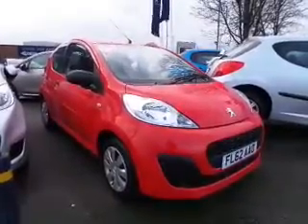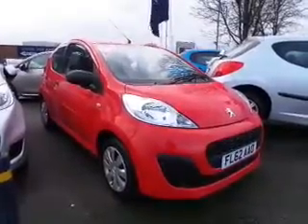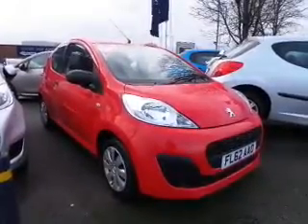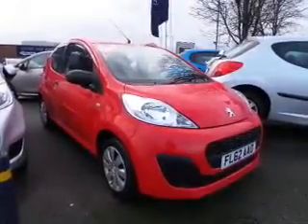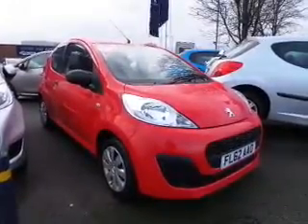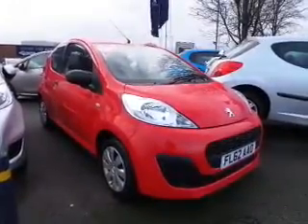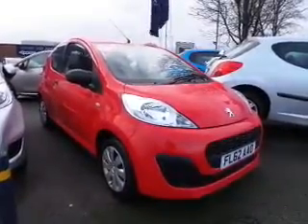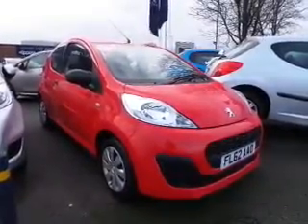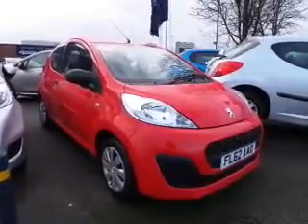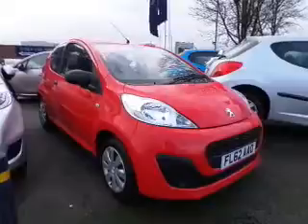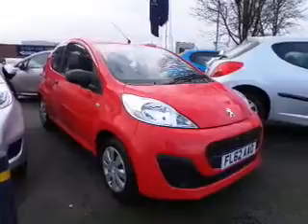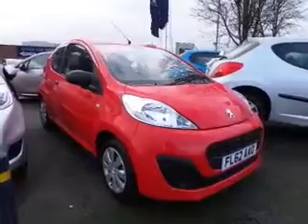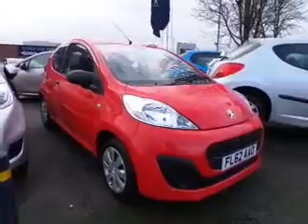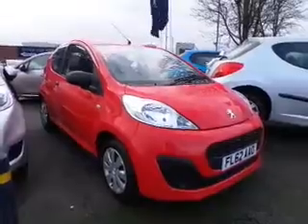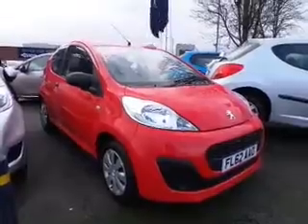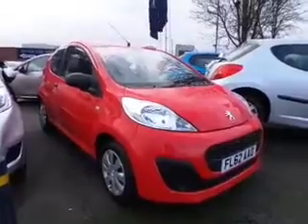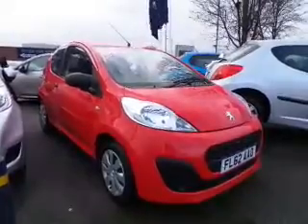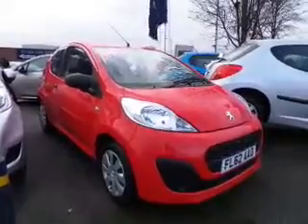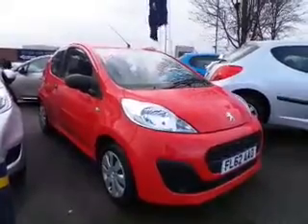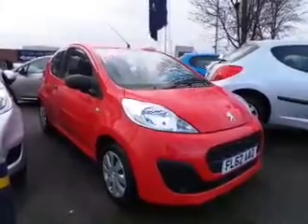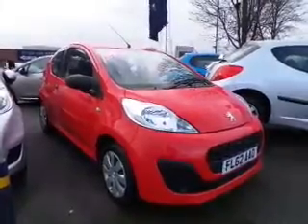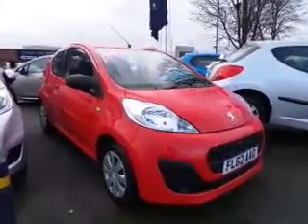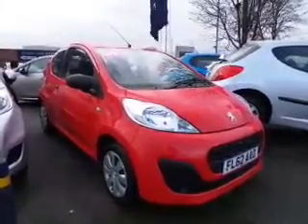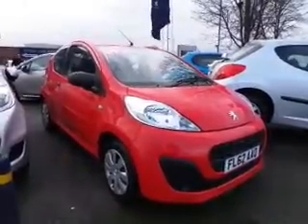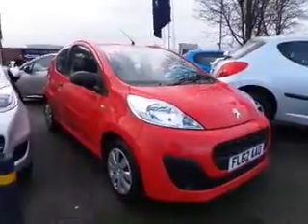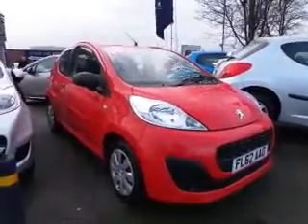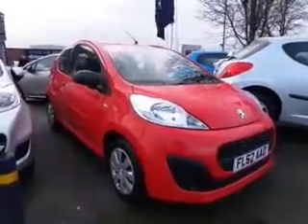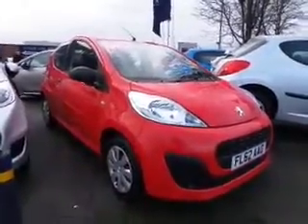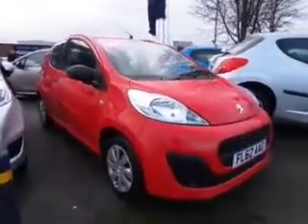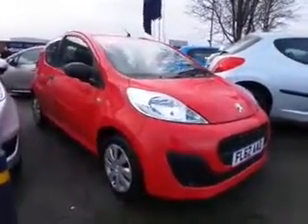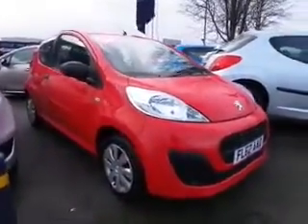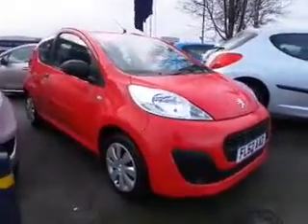In the bright red — the non-metallic red — very good condition inside and out on this one.